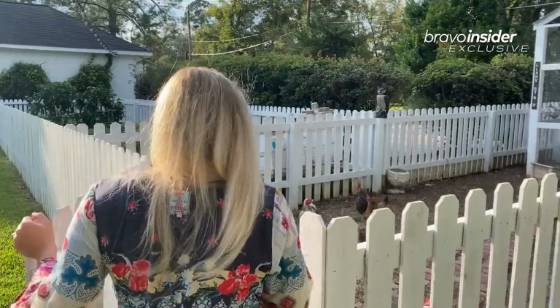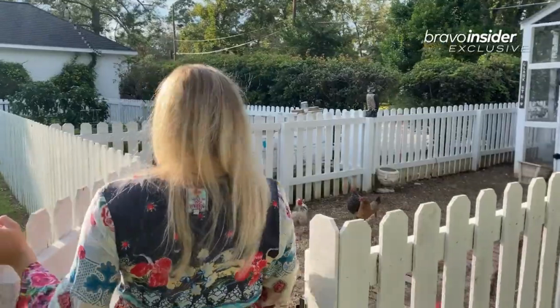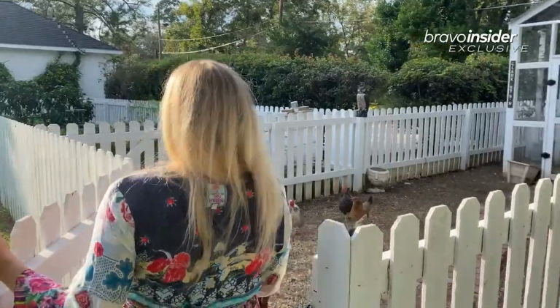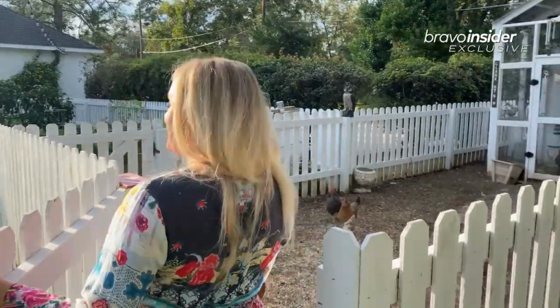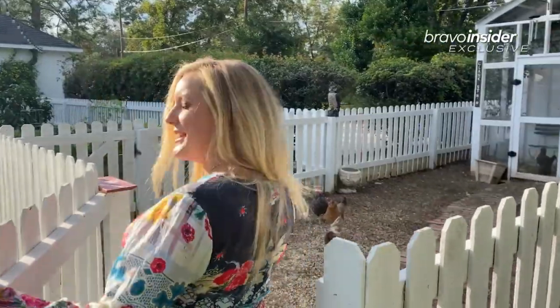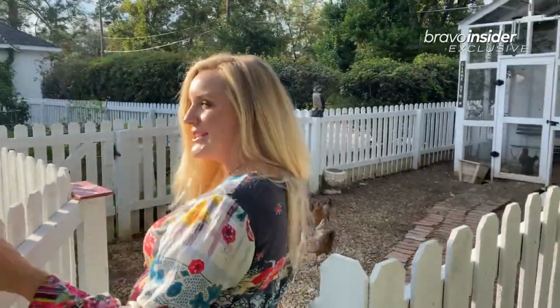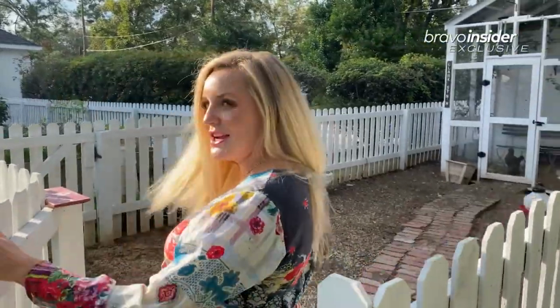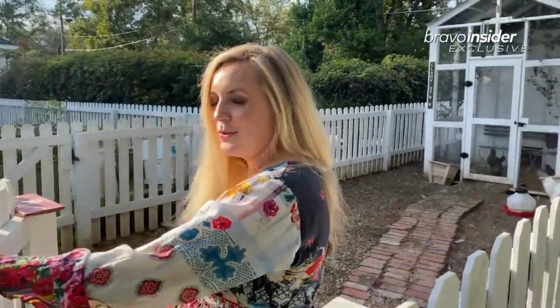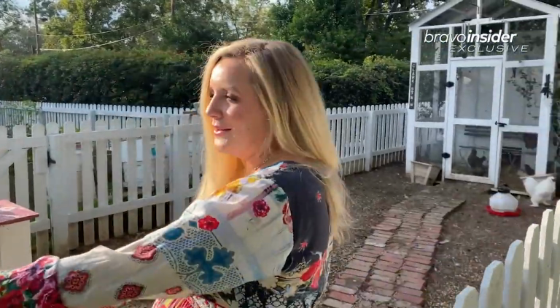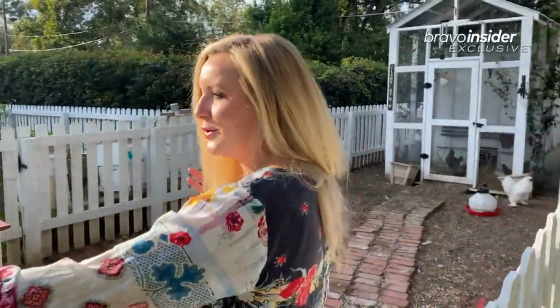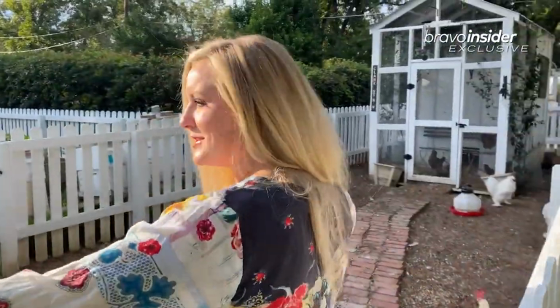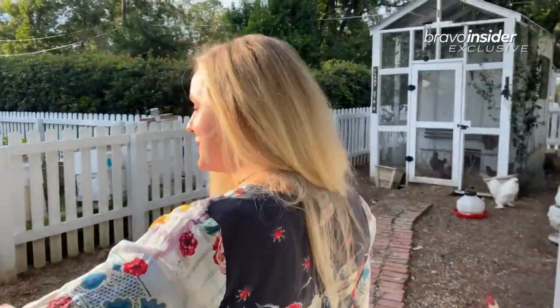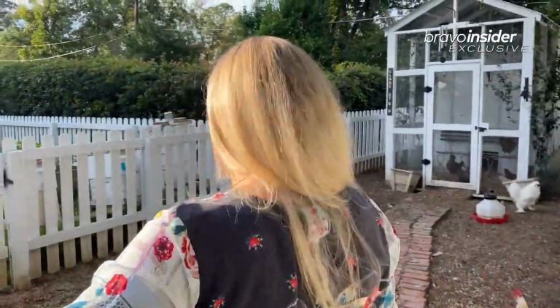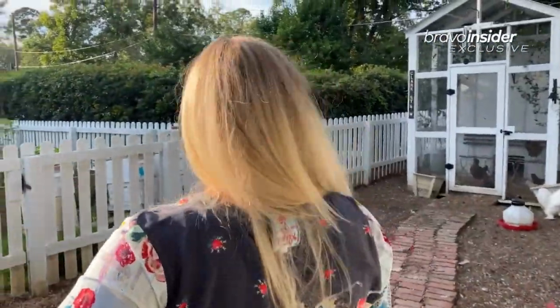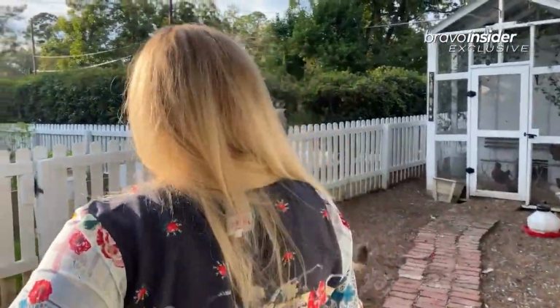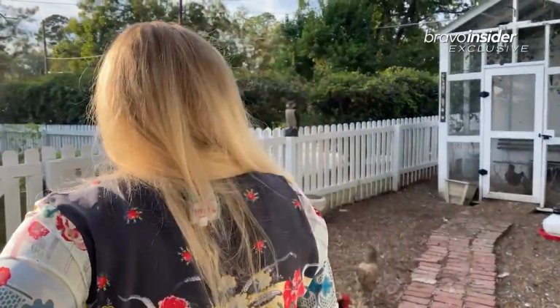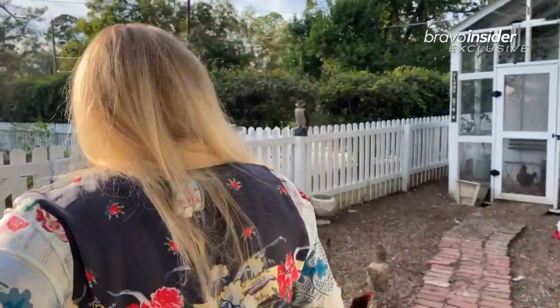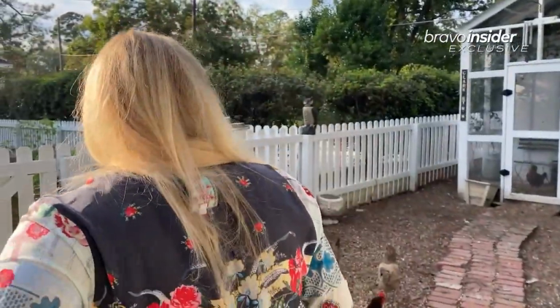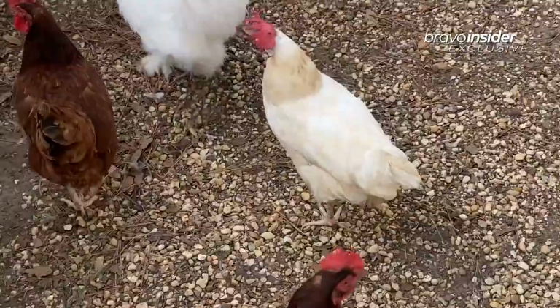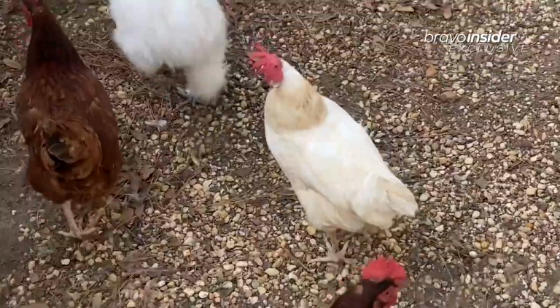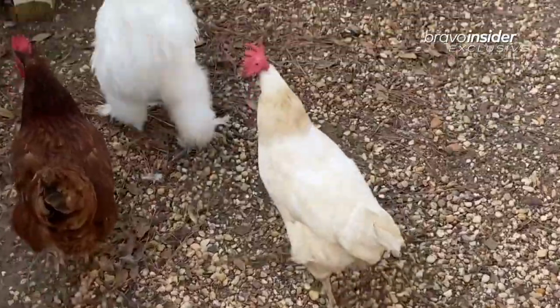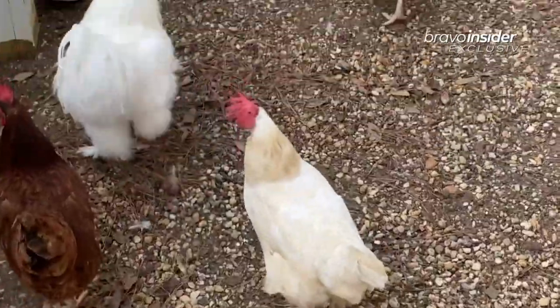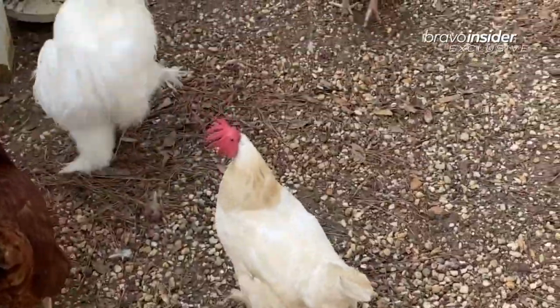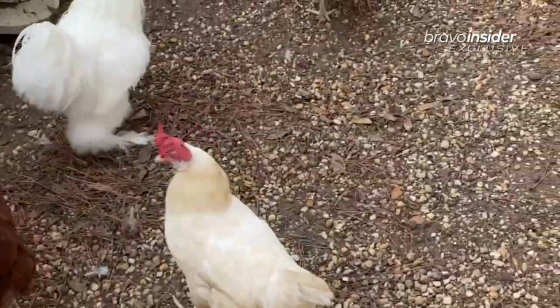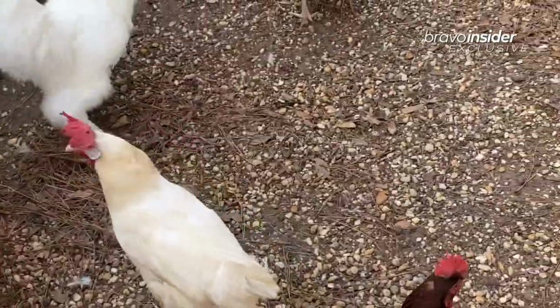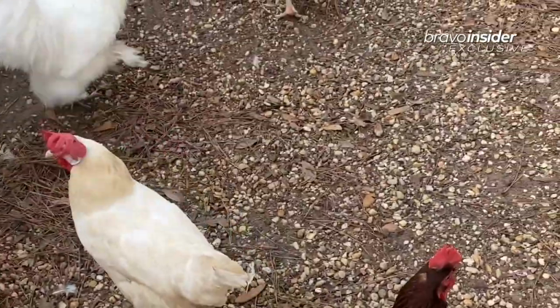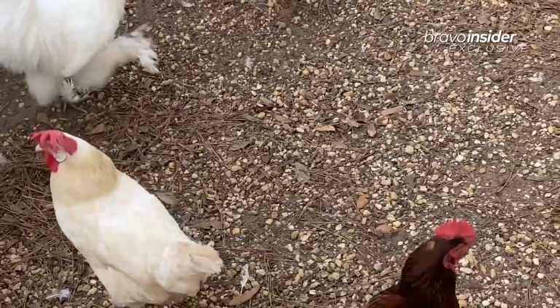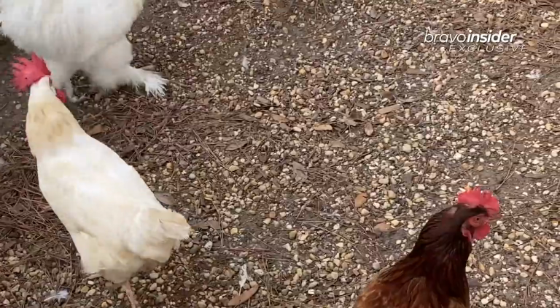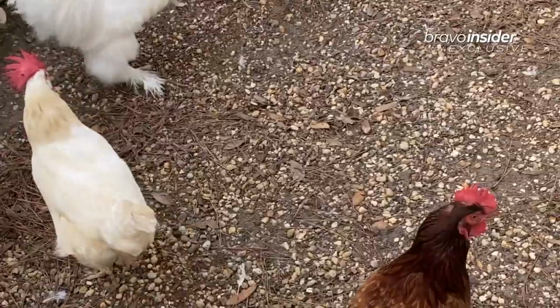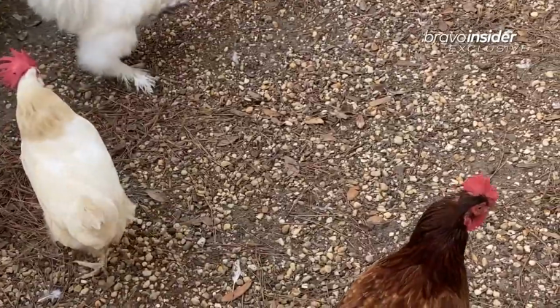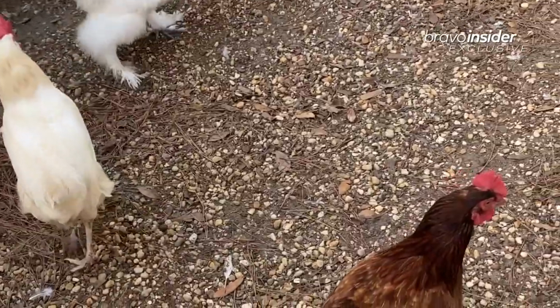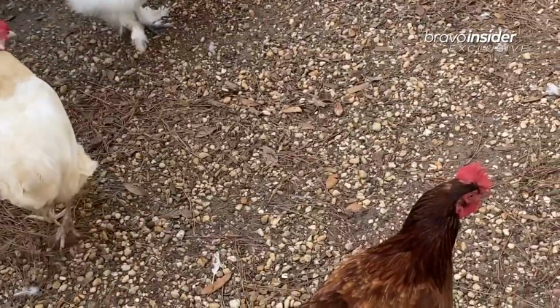We got 15 chickens — well, 14 chickens and one rooster. There's our rooster, Dolly Parton. We thought it was a girl, but here we are.